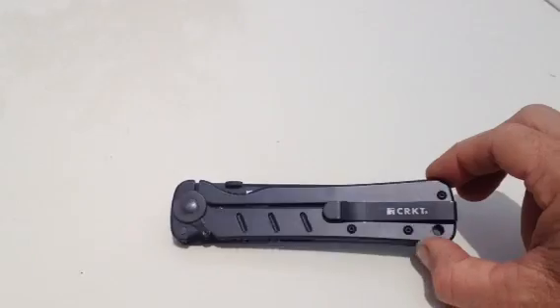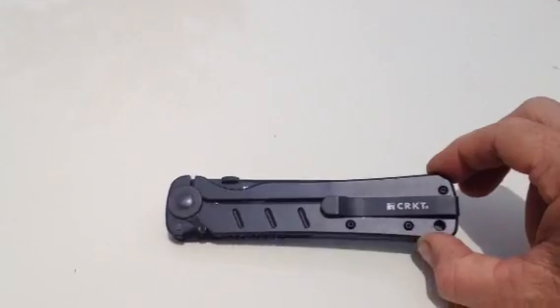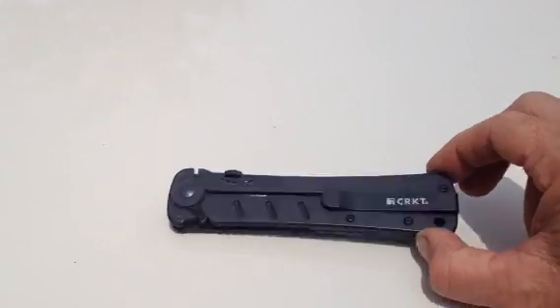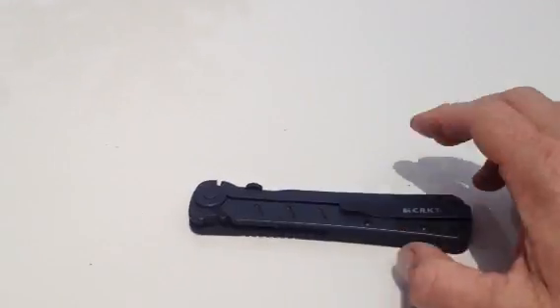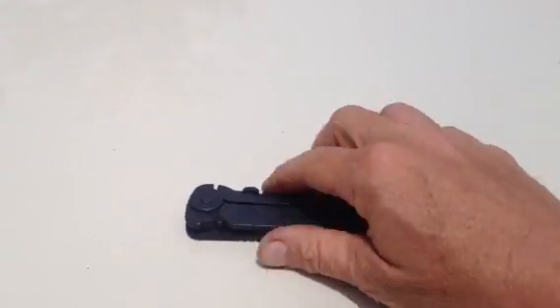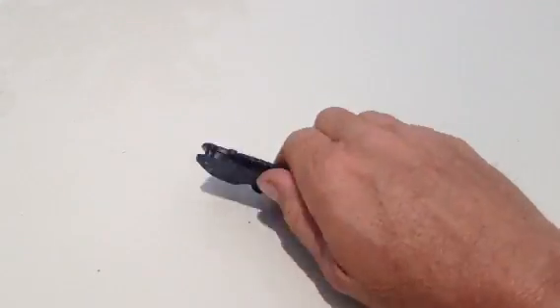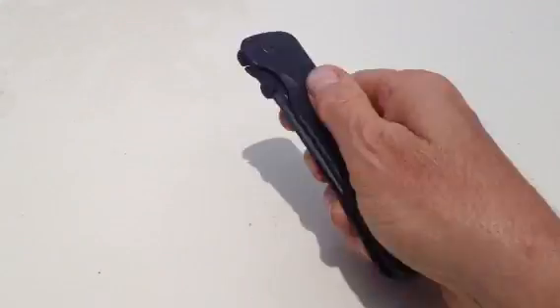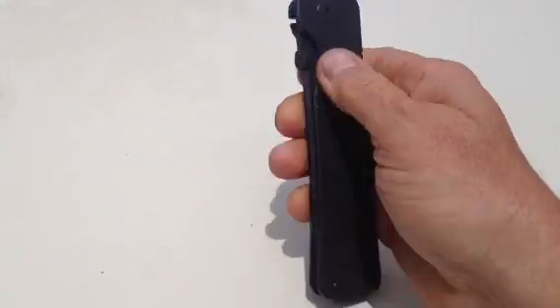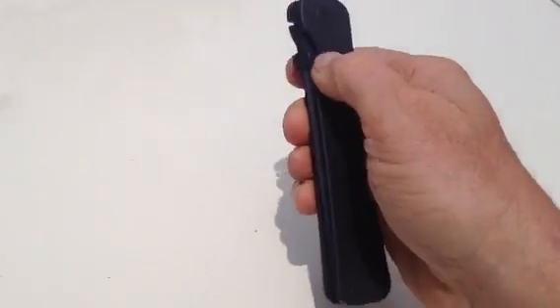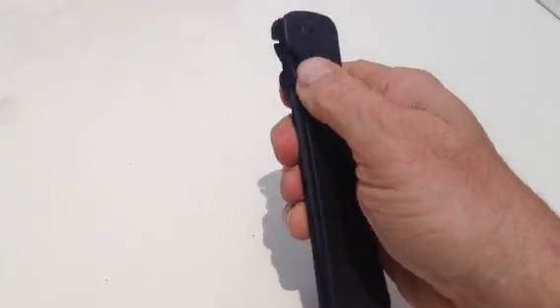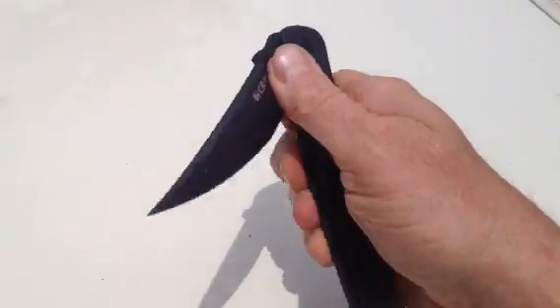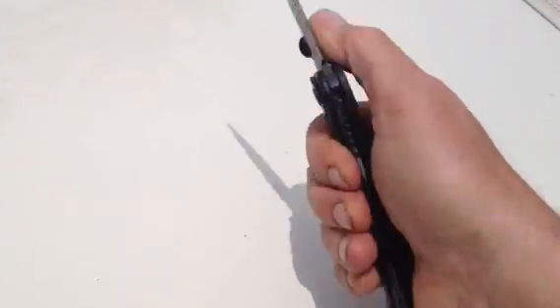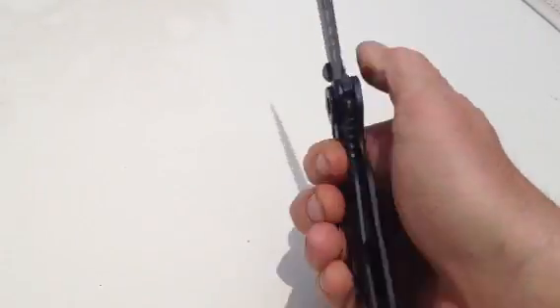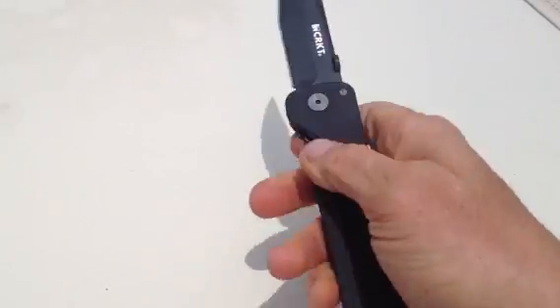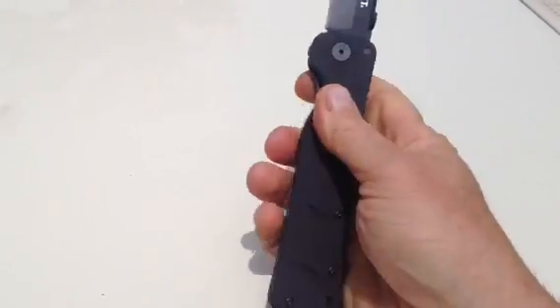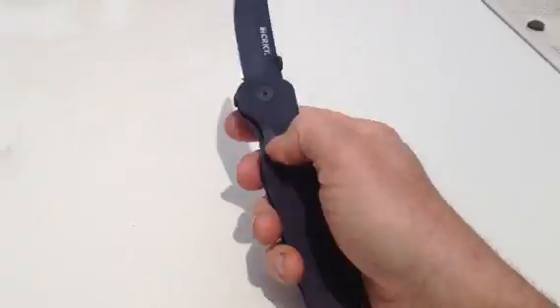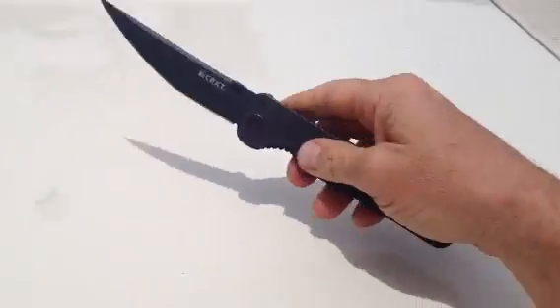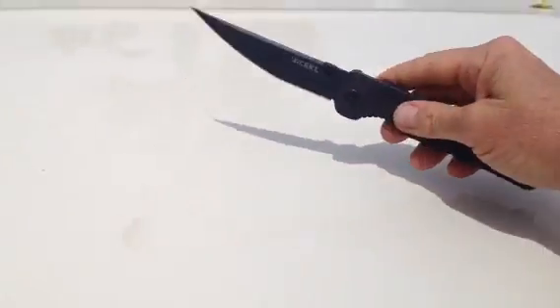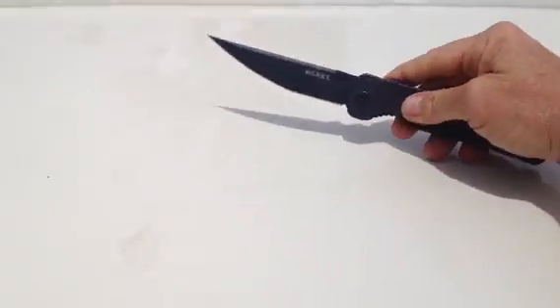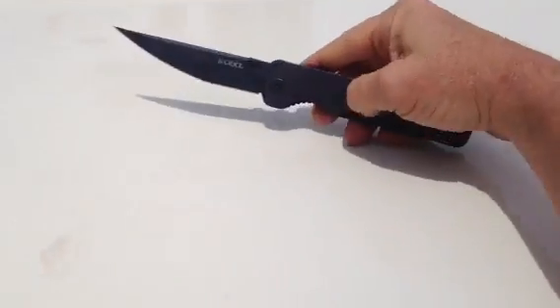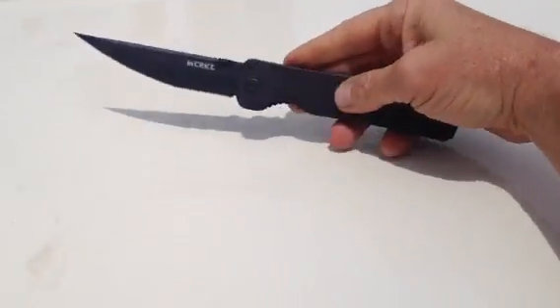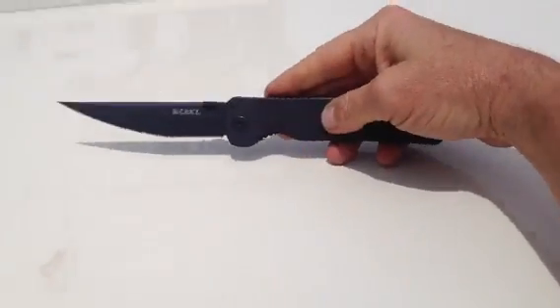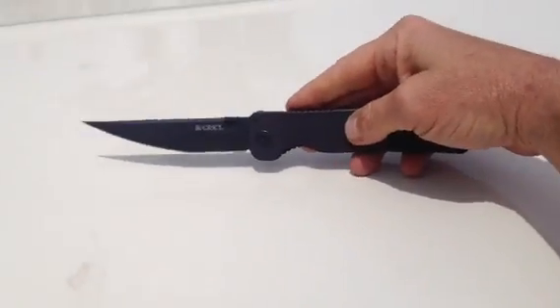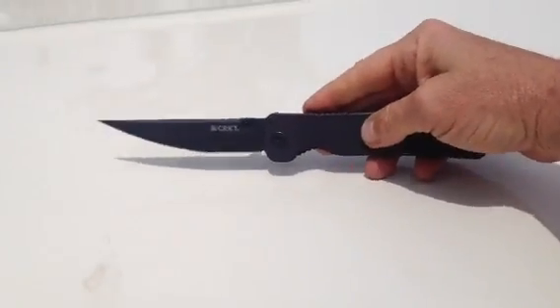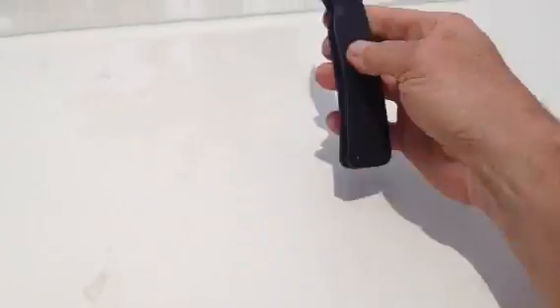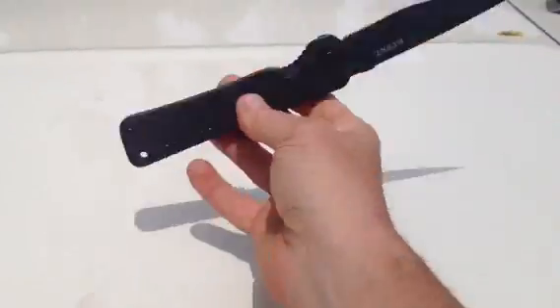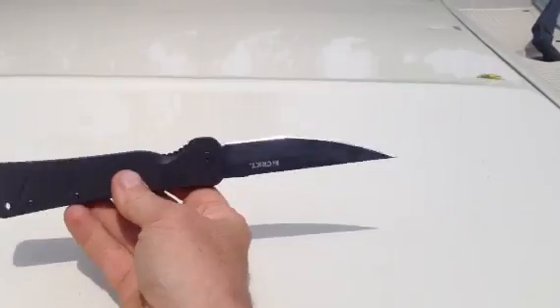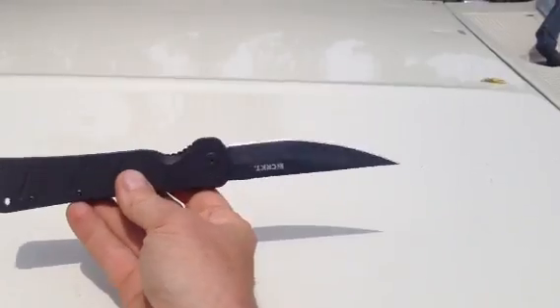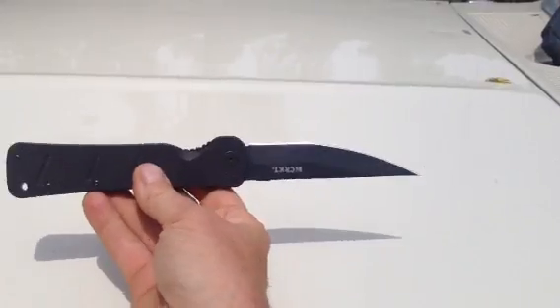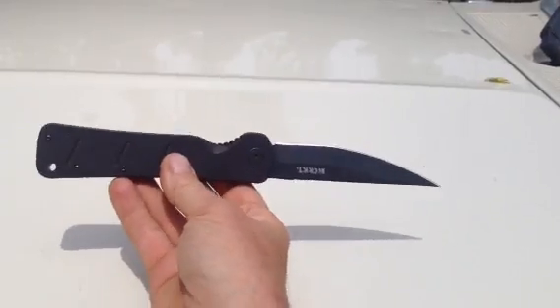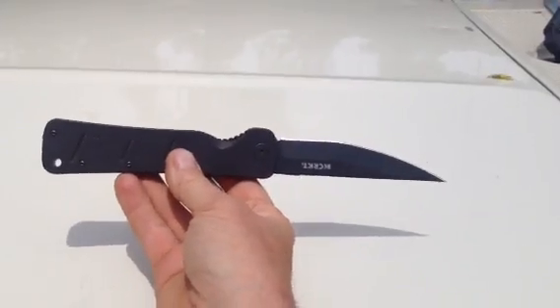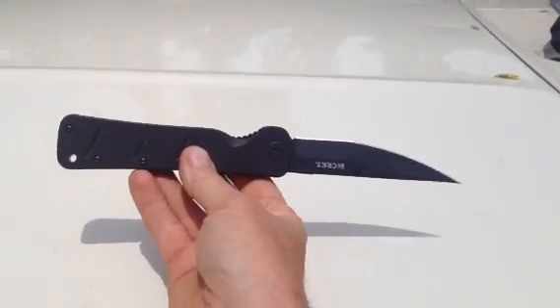So far, I'm pleased with it. It opens up extremely easy. It's a big knife.